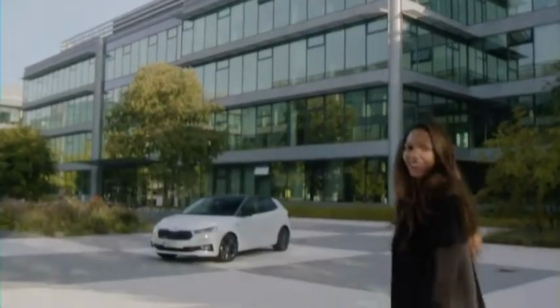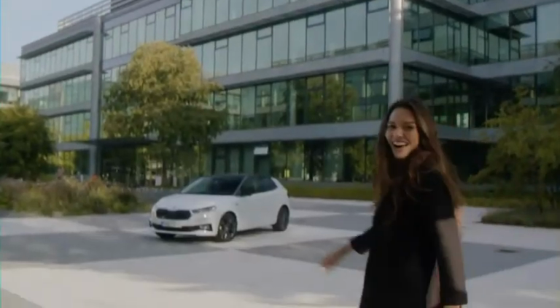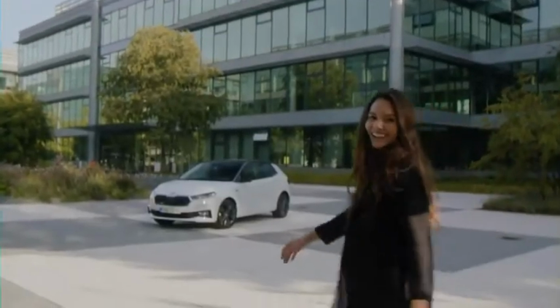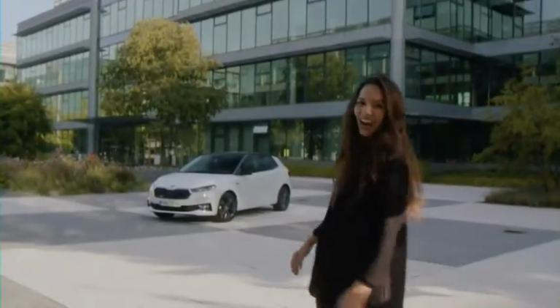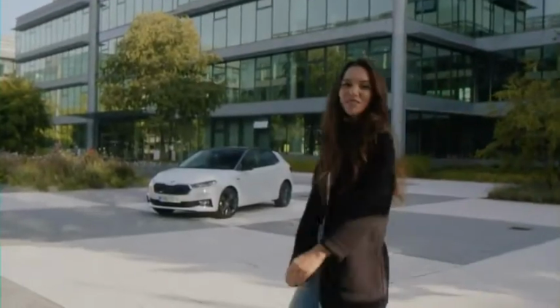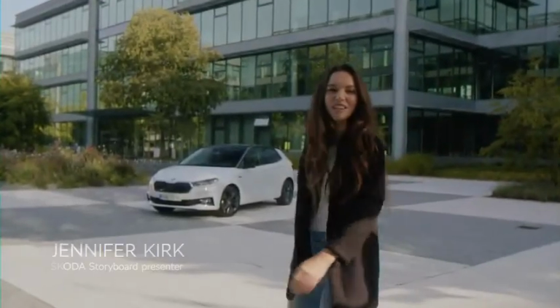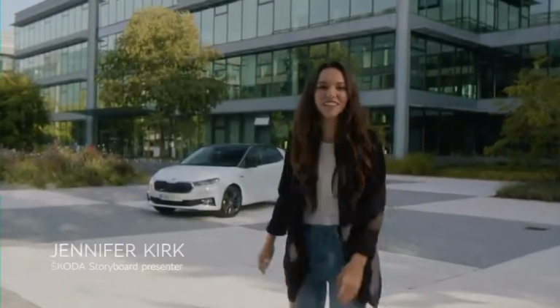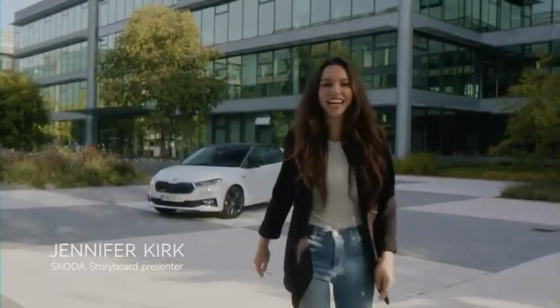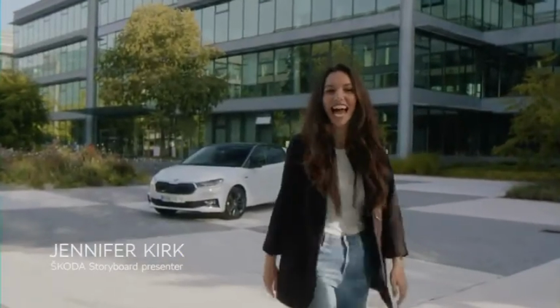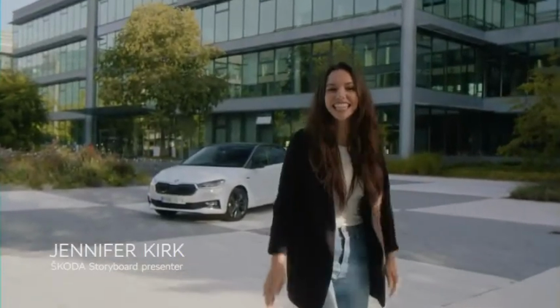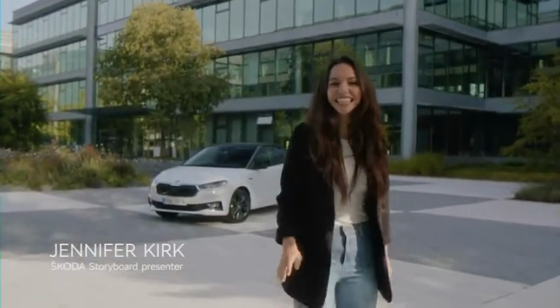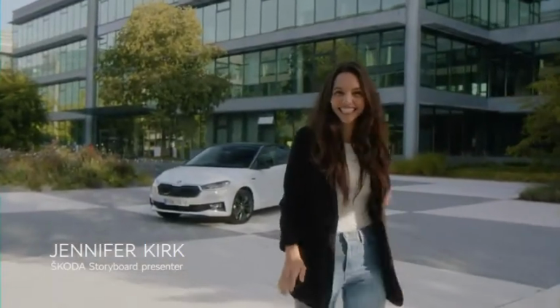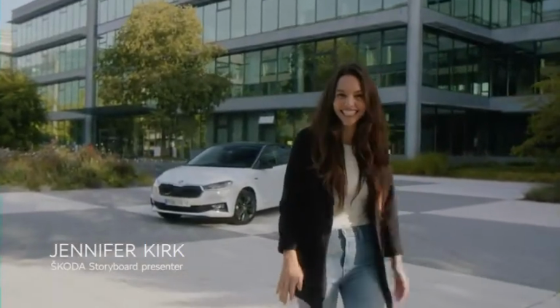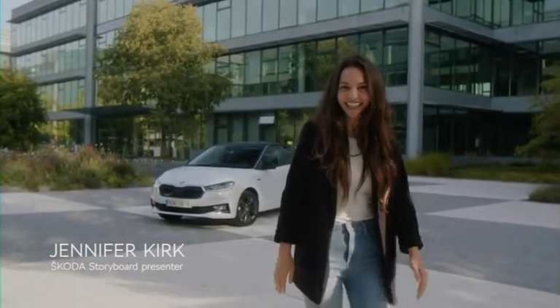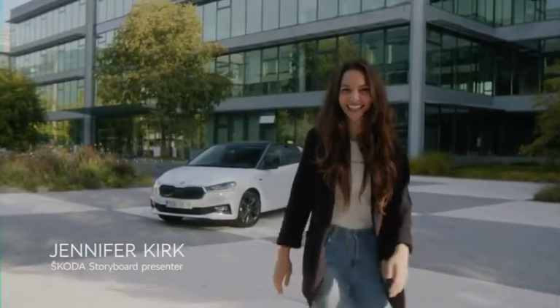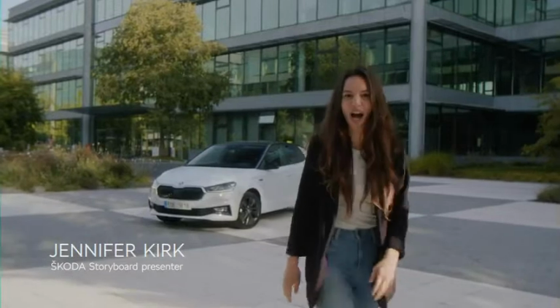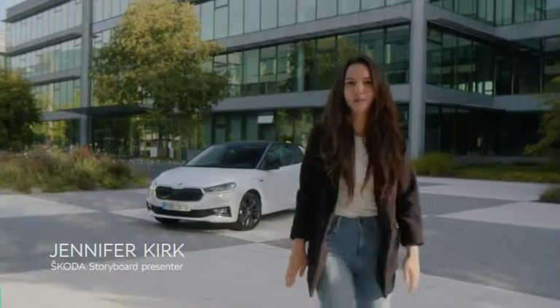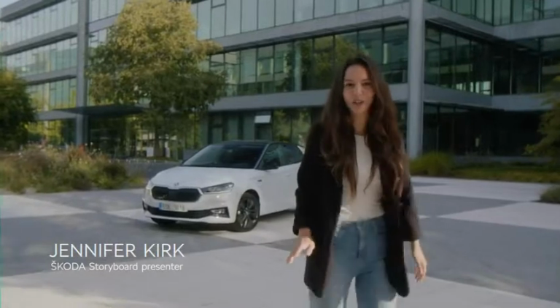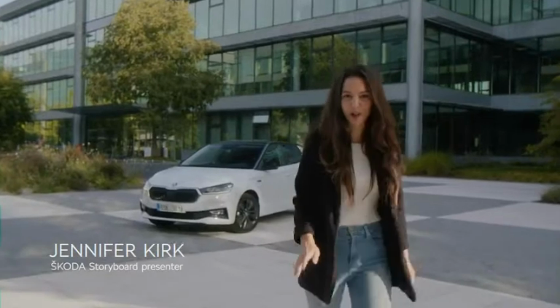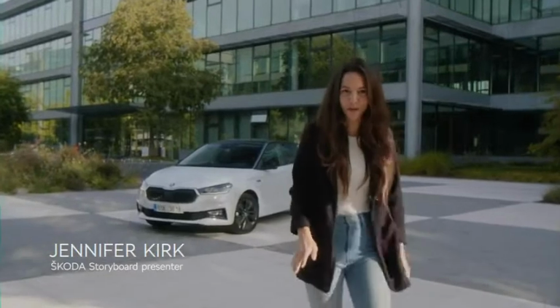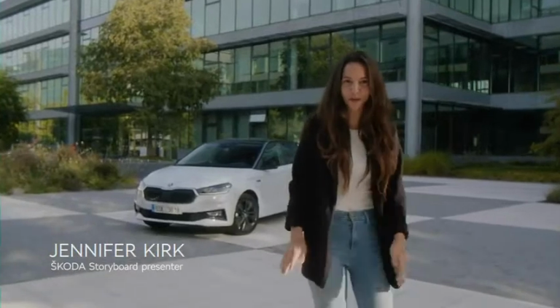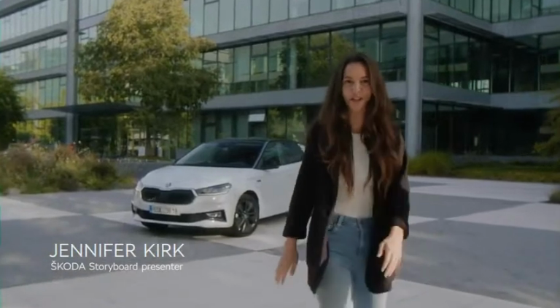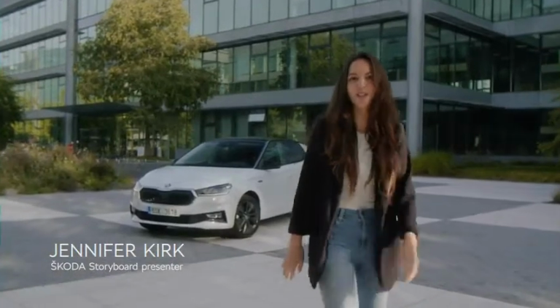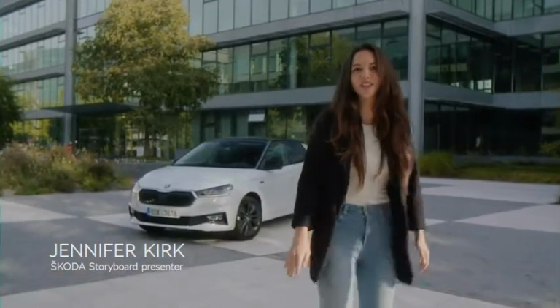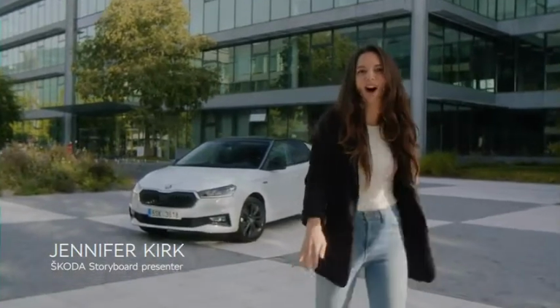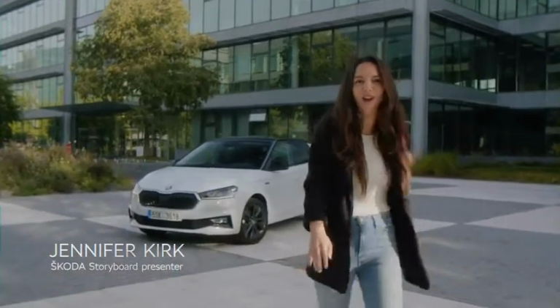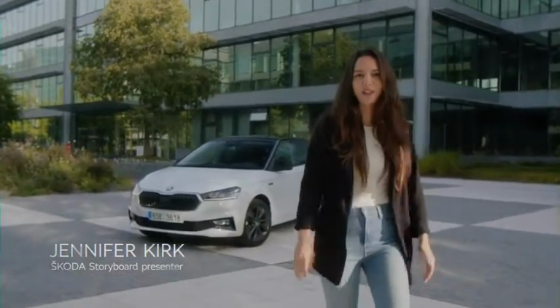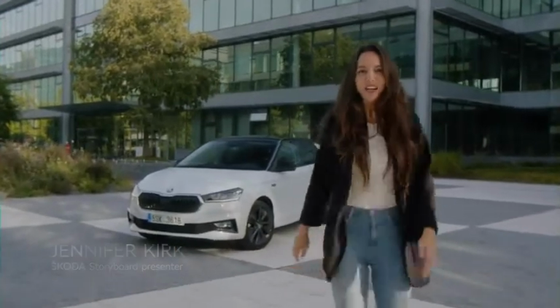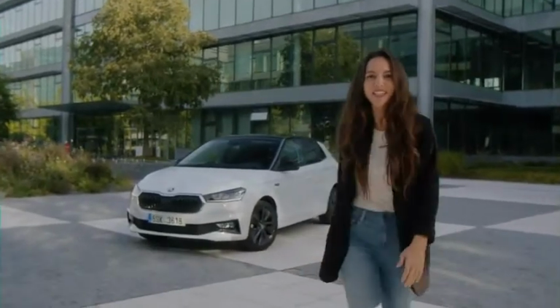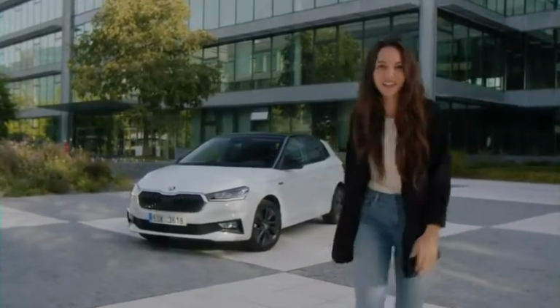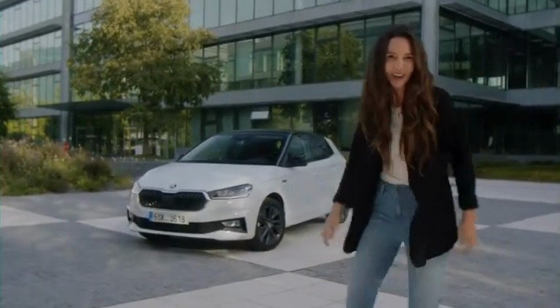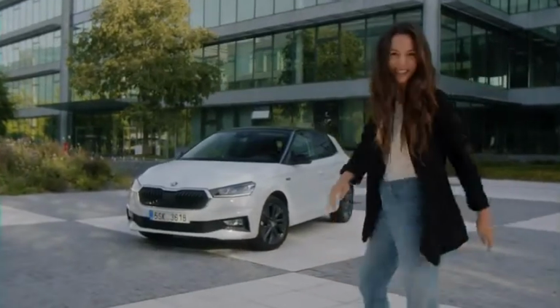Hi, I'm Jennifer and in the next 60 seconds I'm going to show you why you should choose the all new Škoda Fabia.